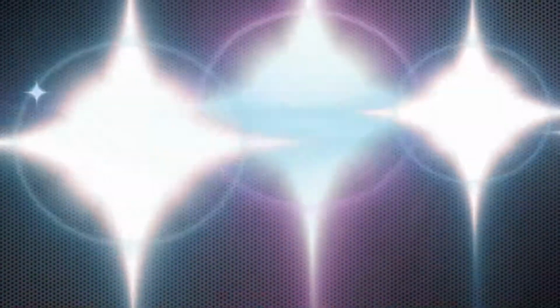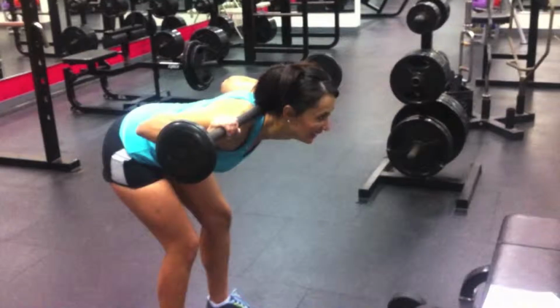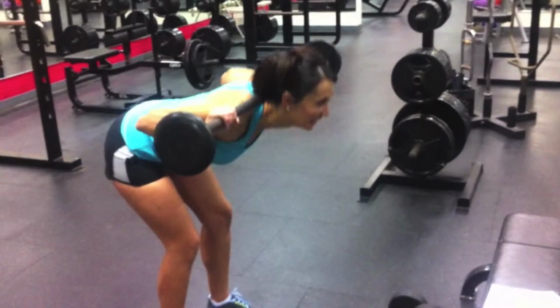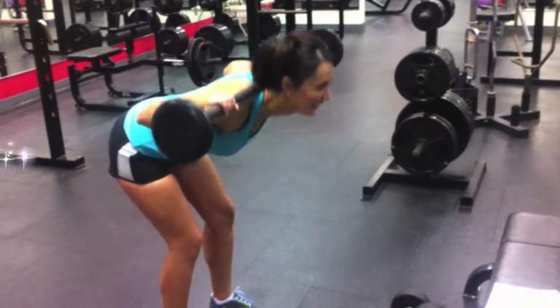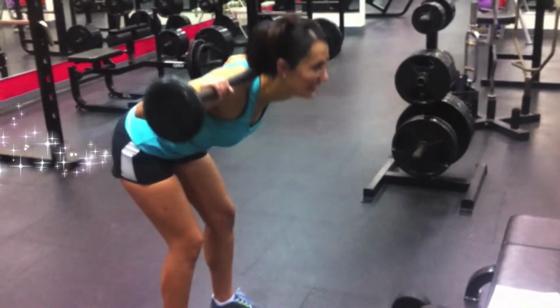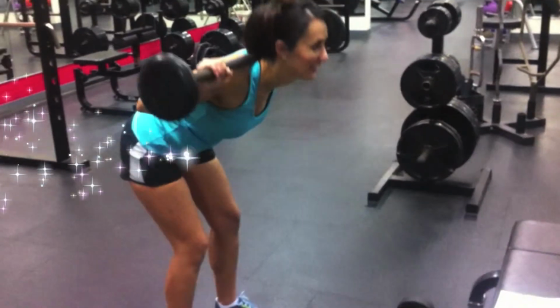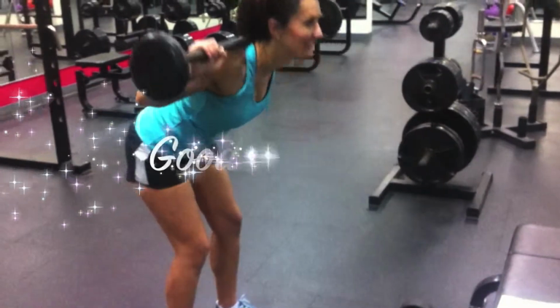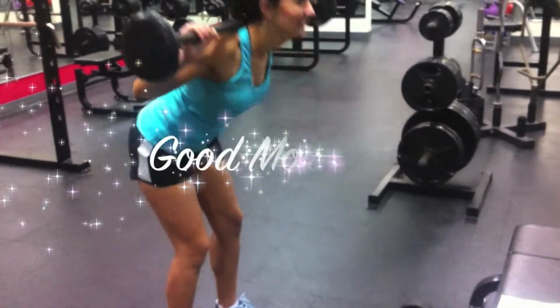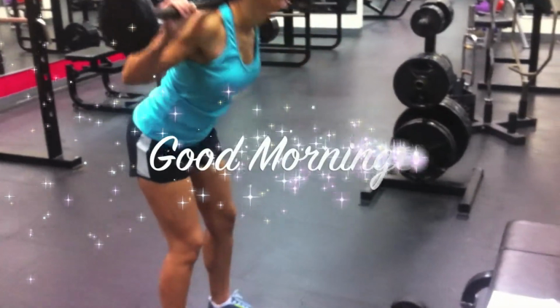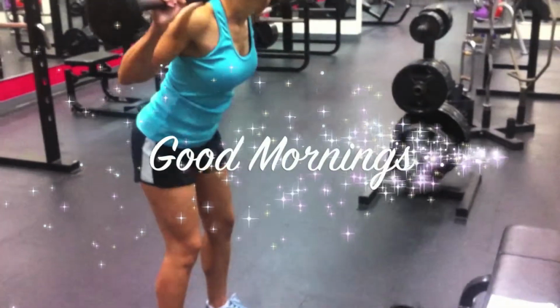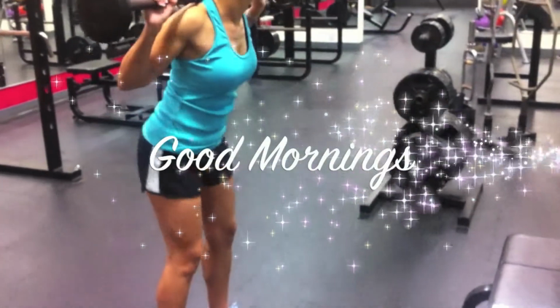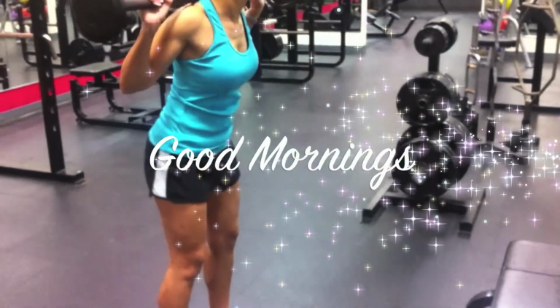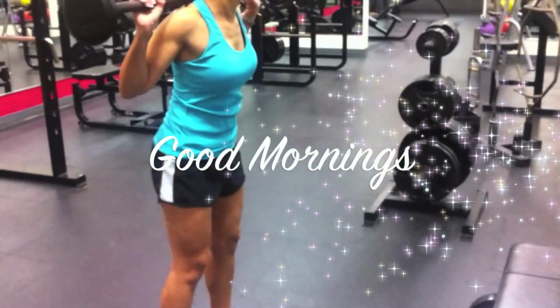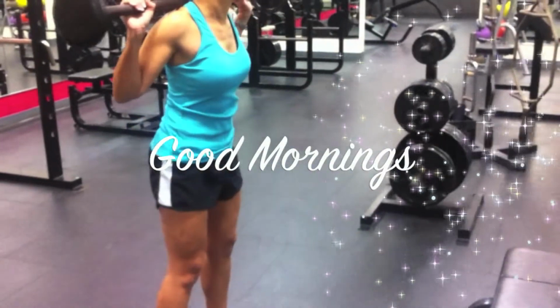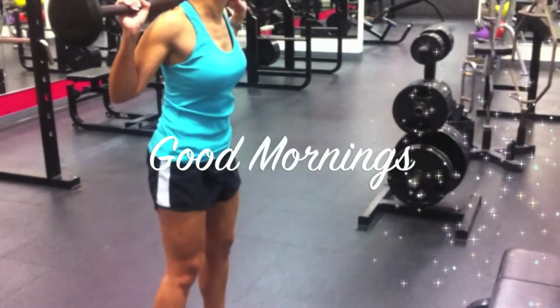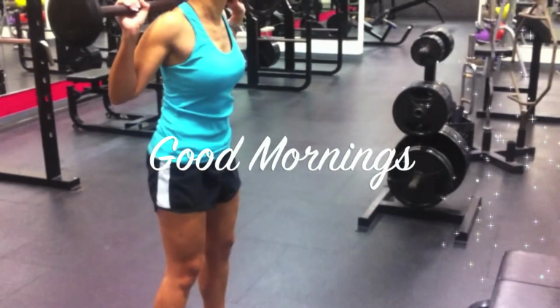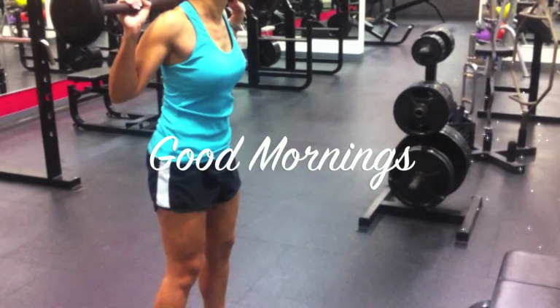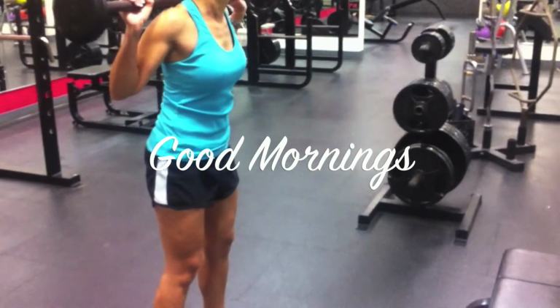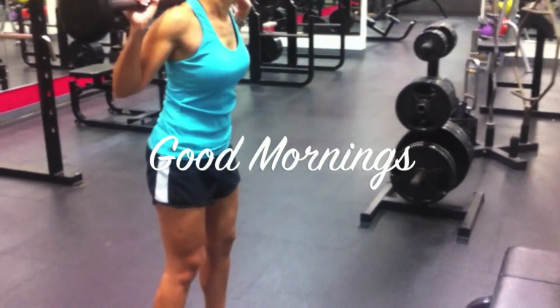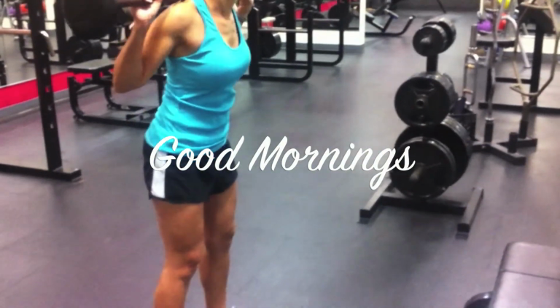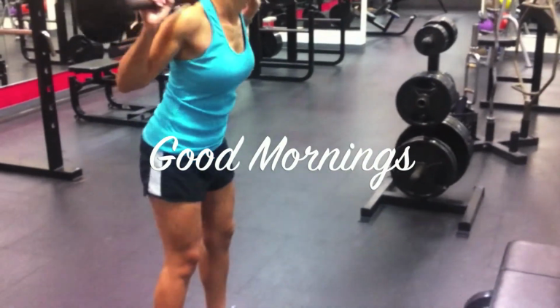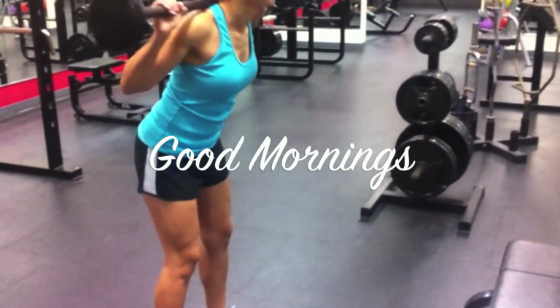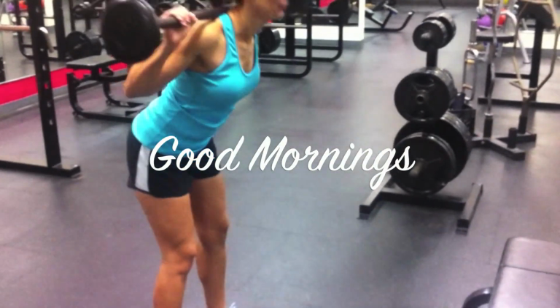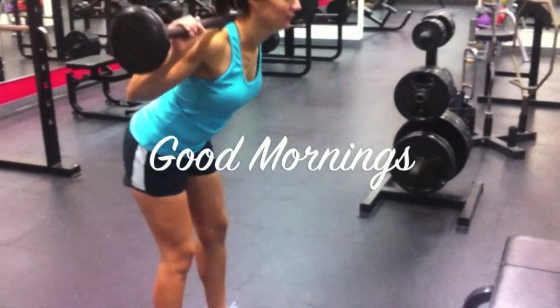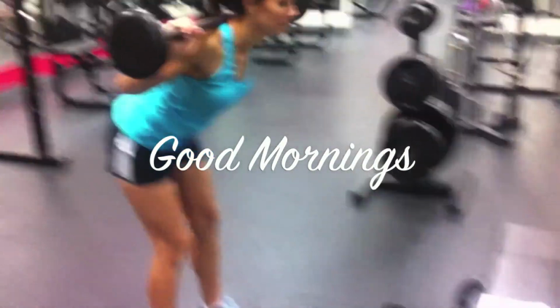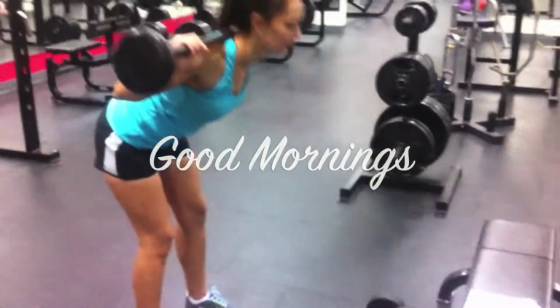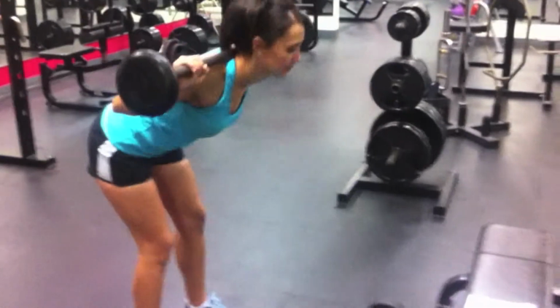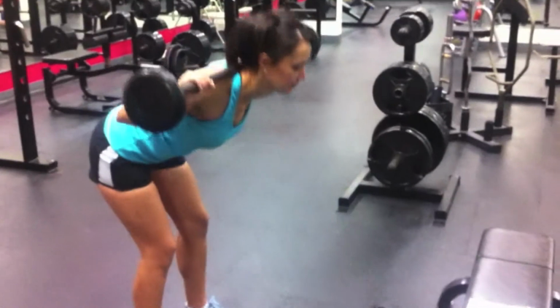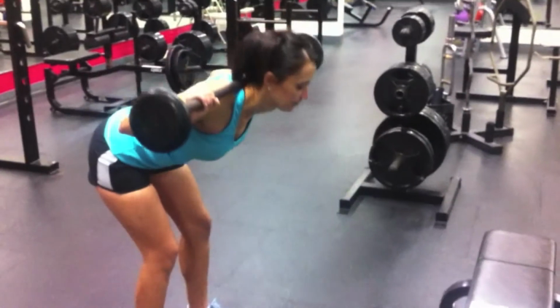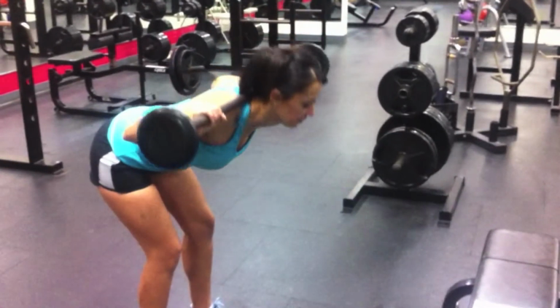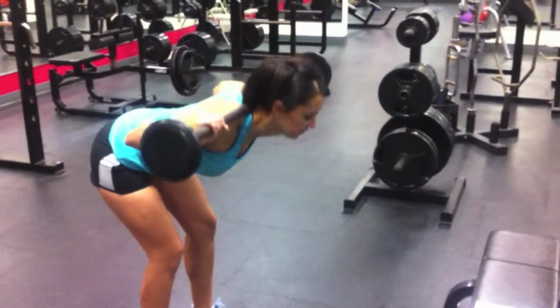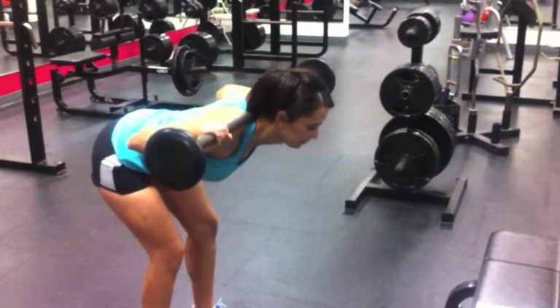Good Mornings — nice flat back, slight bend in the knees.